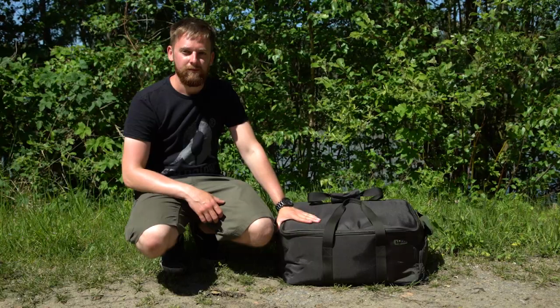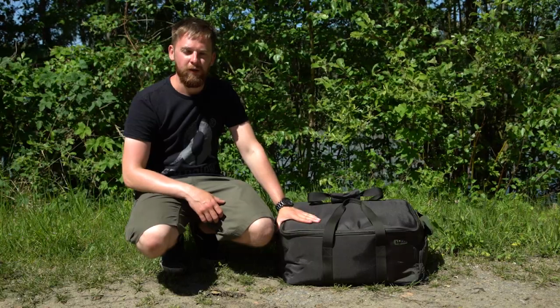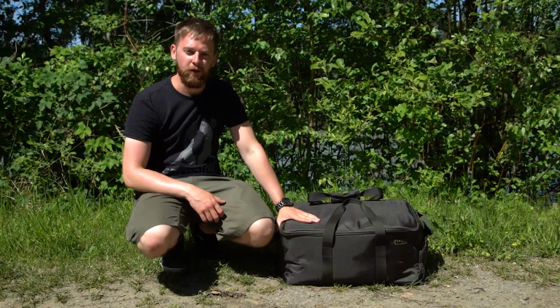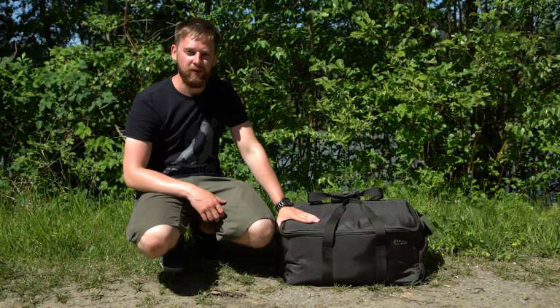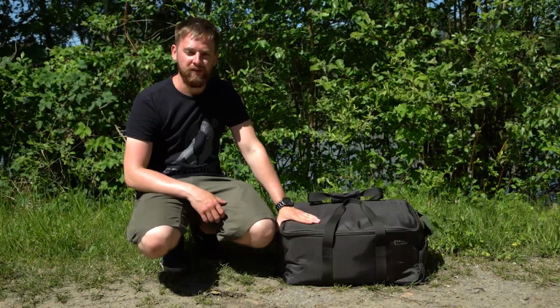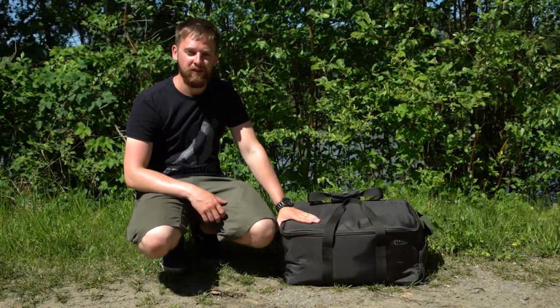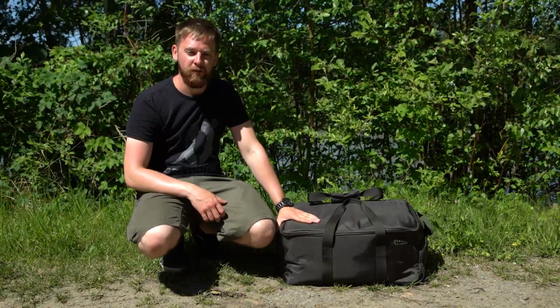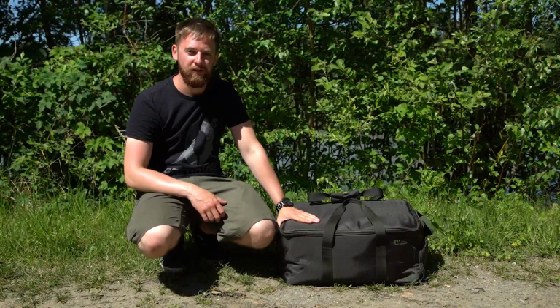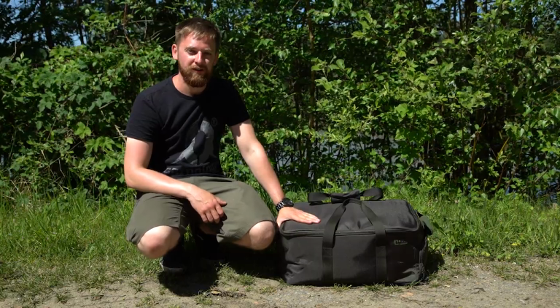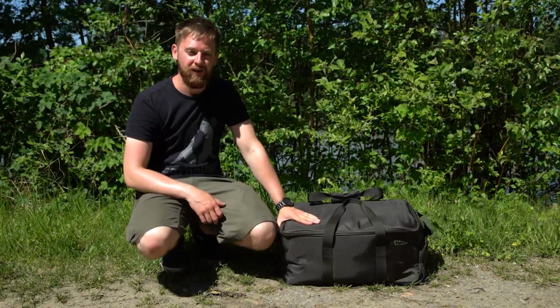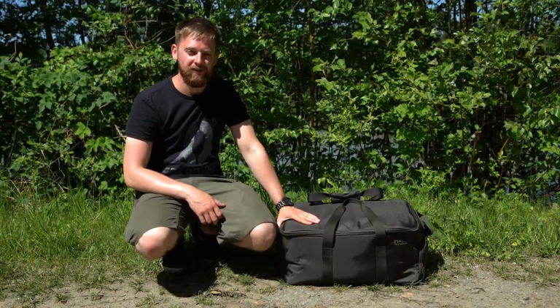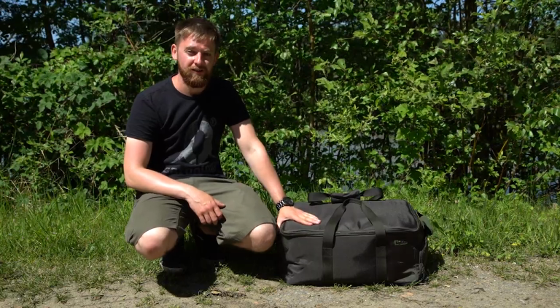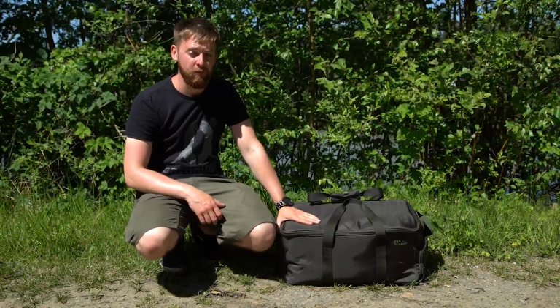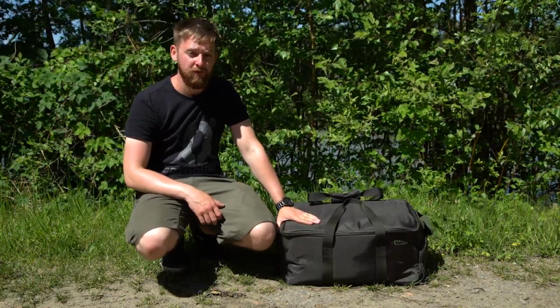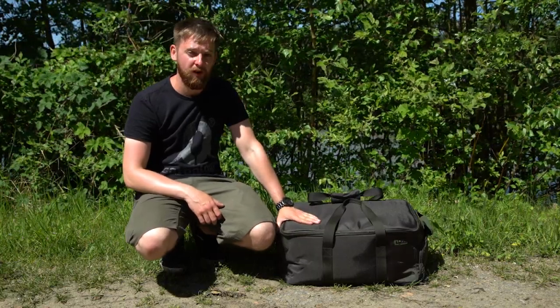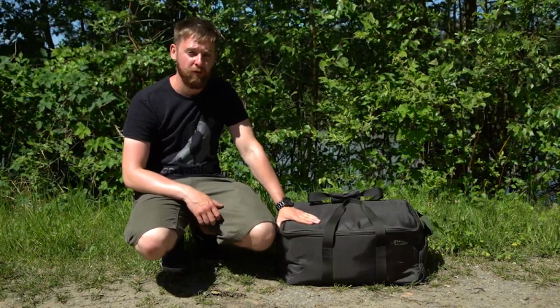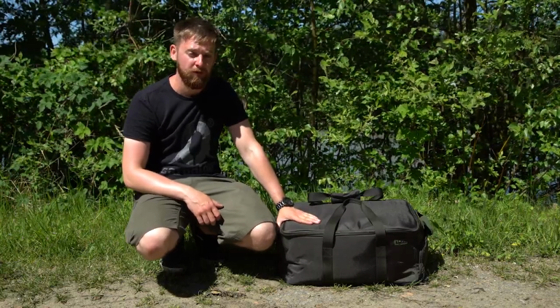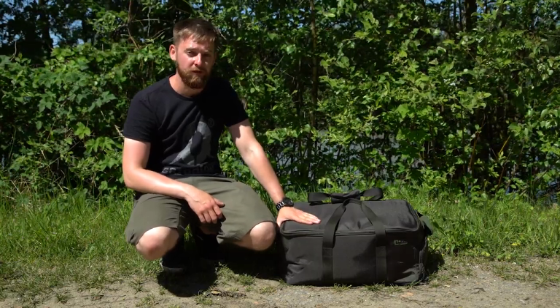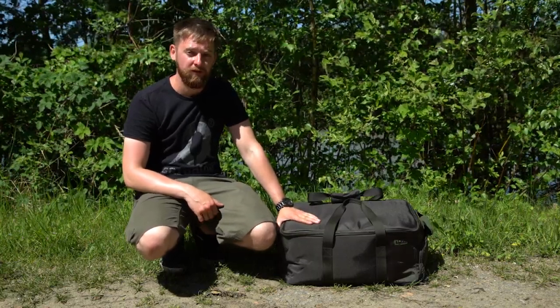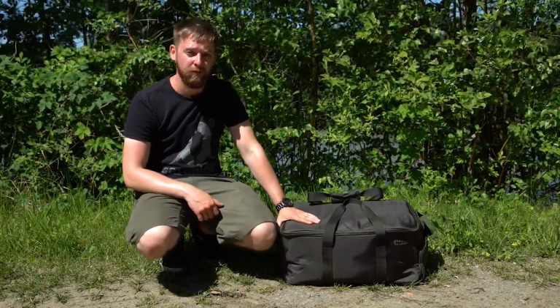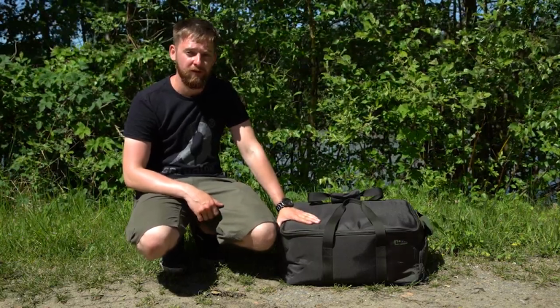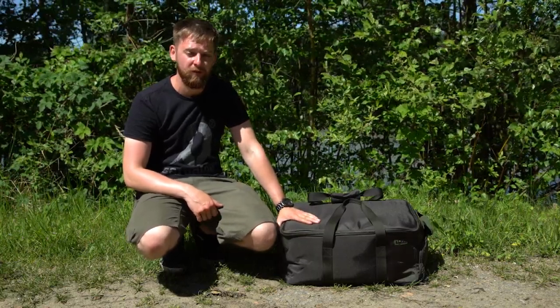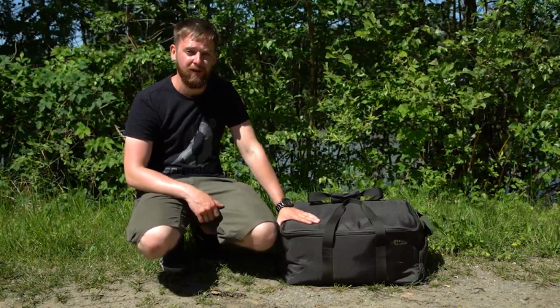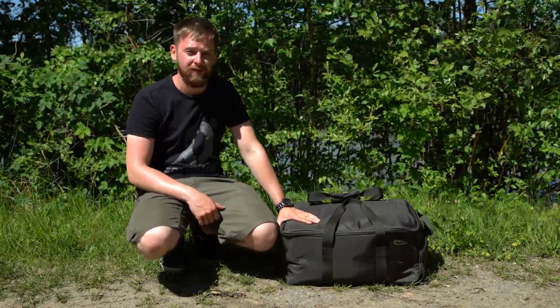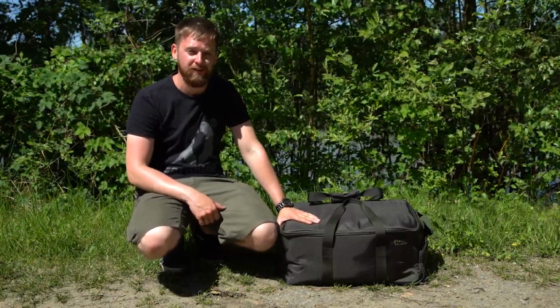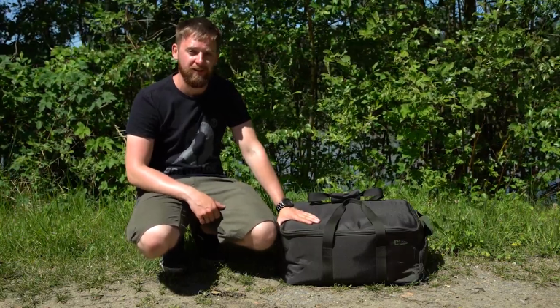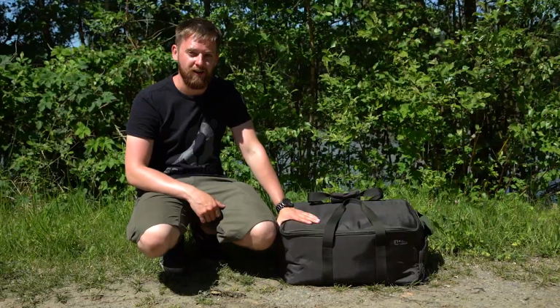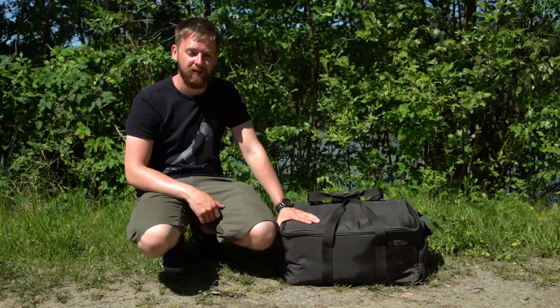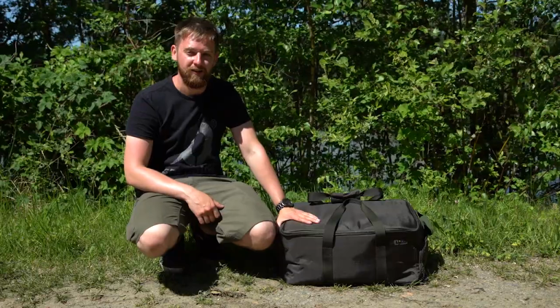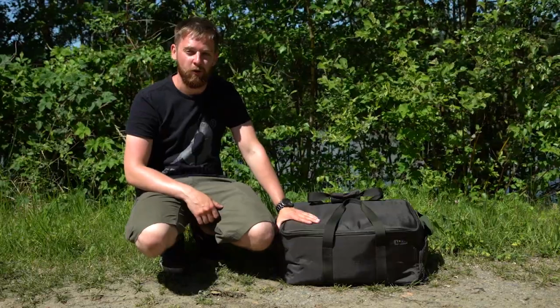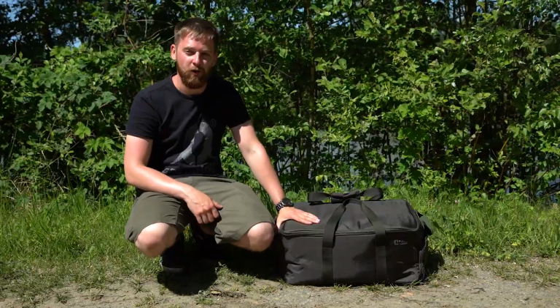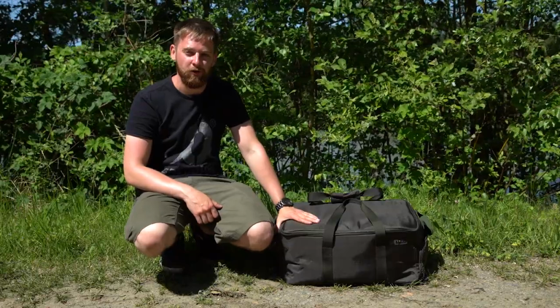Hello Carpologist, I'm Luke and as you can probably tell from the shorts and the sunburn, we're not actually in the UK — we're in Belgium.